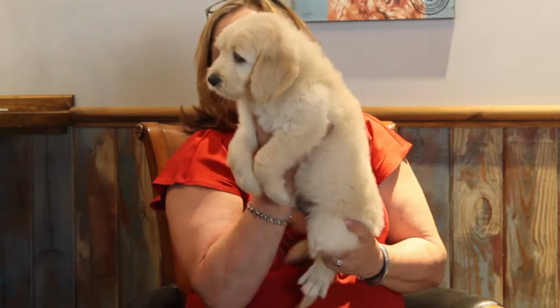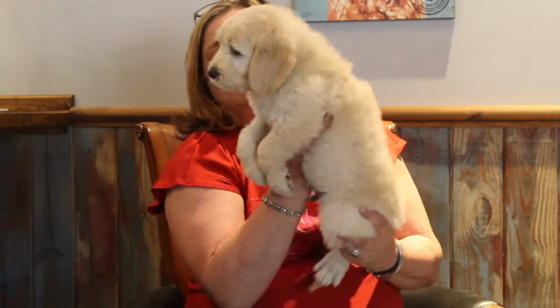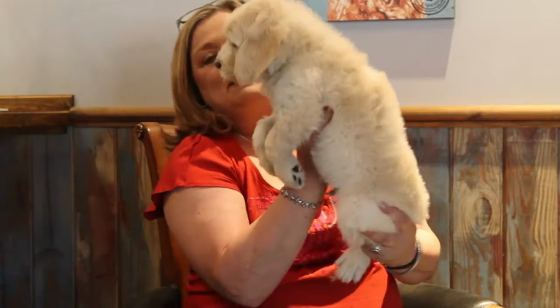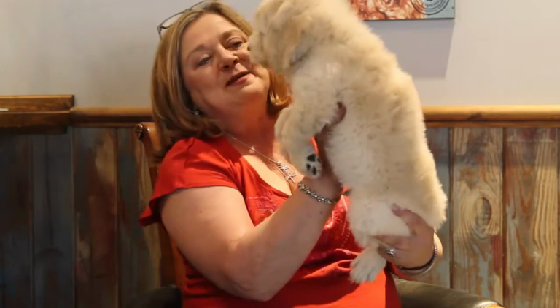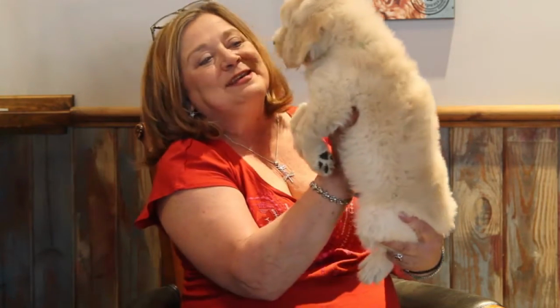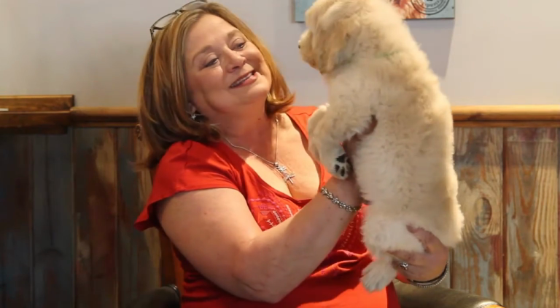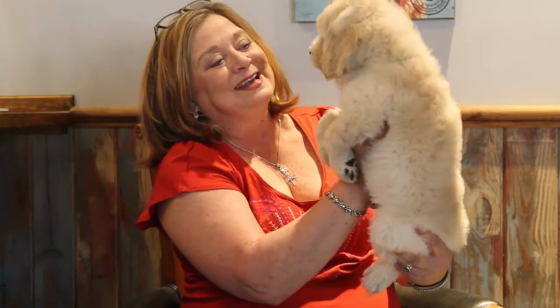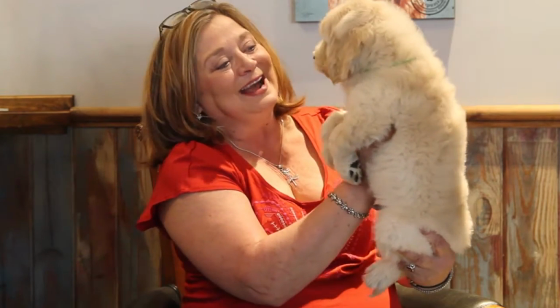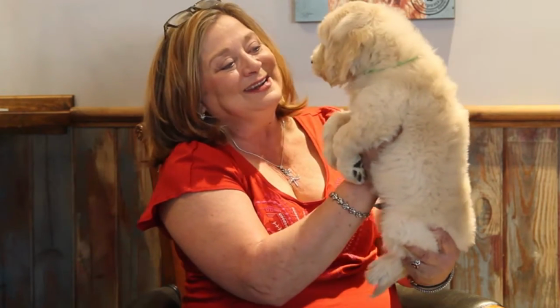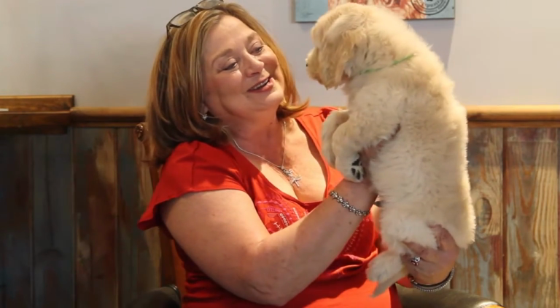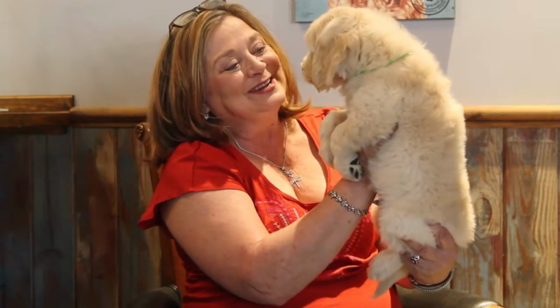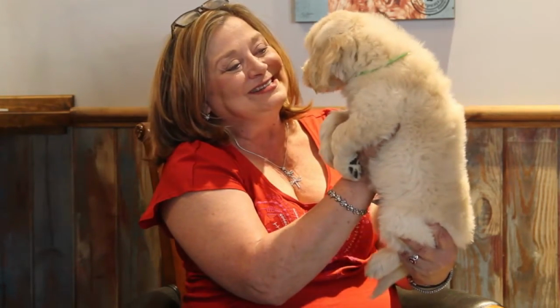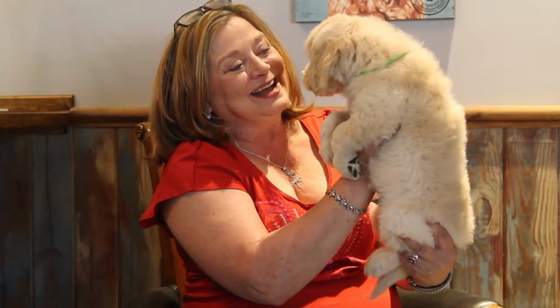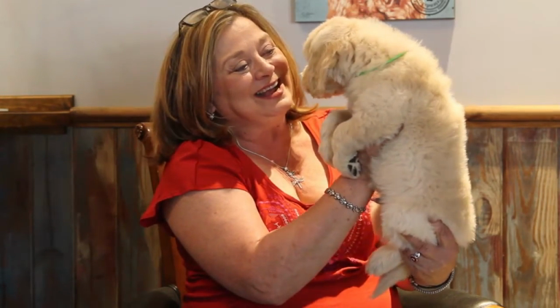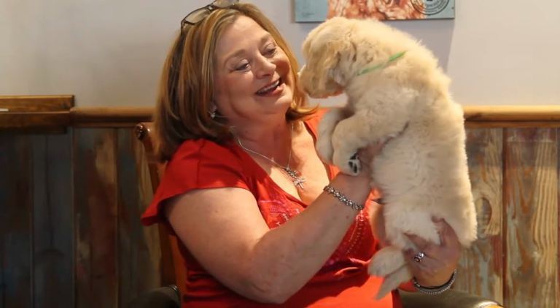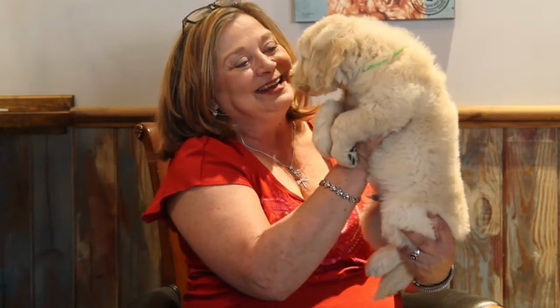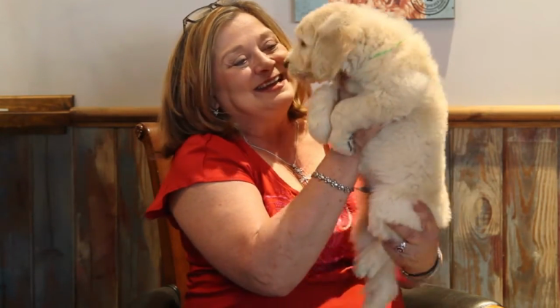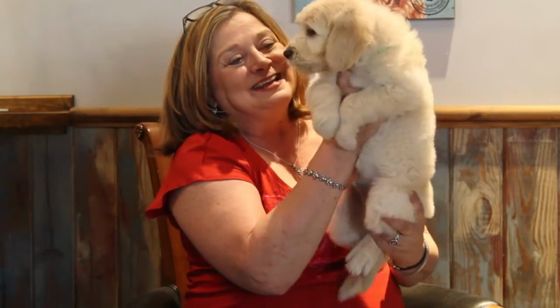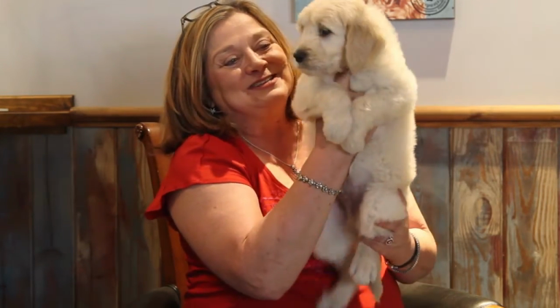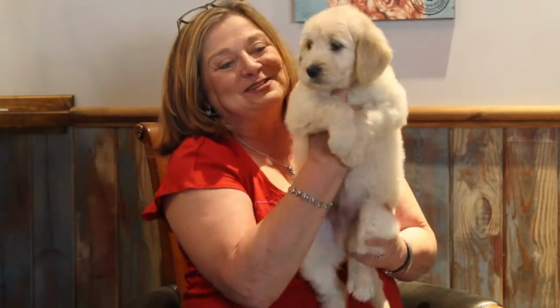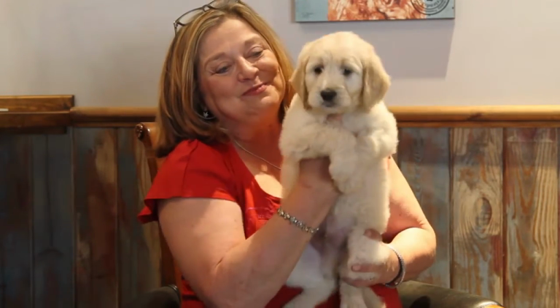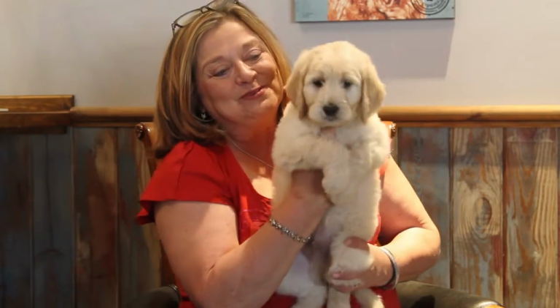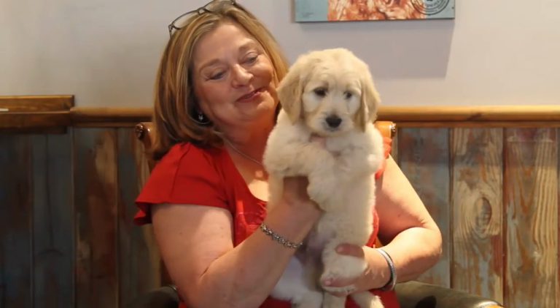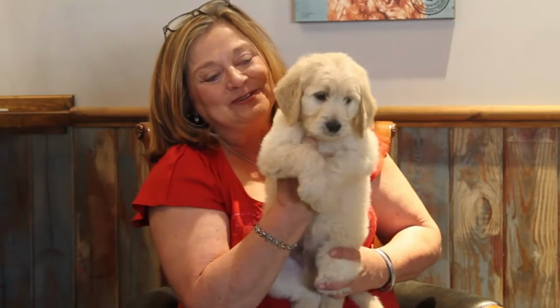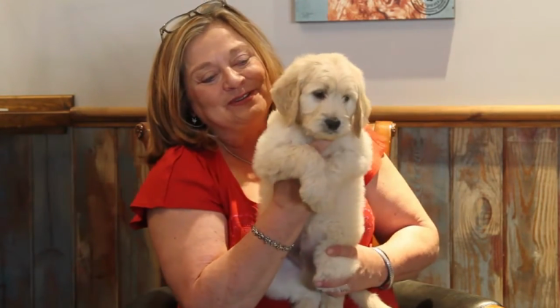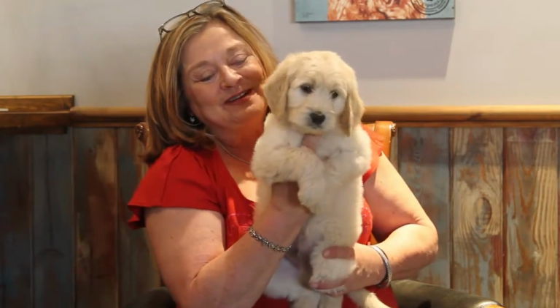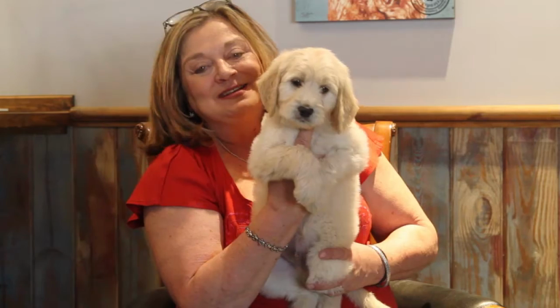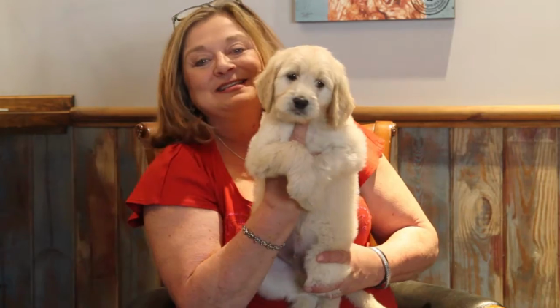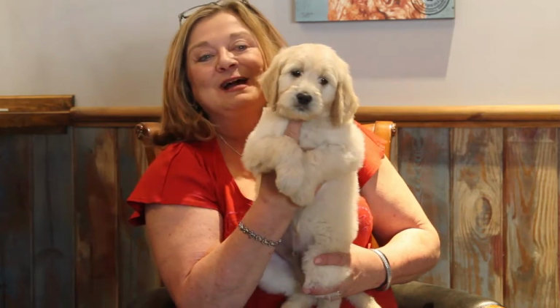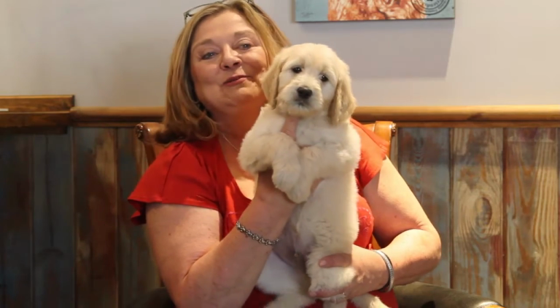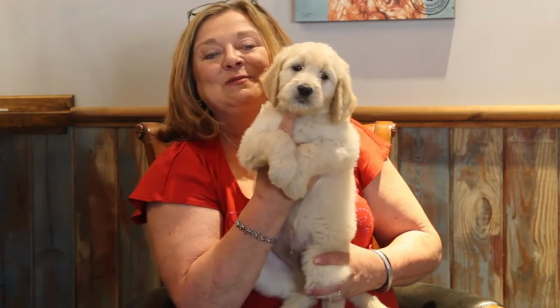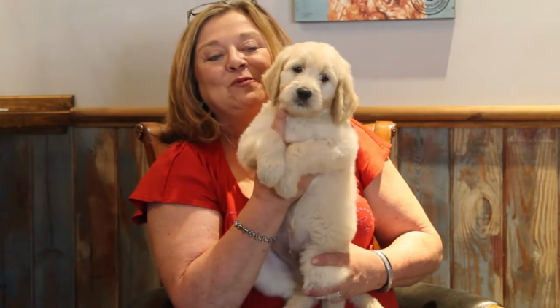Hi, babies. Hi, Nino Nose. He's just beautiful. This is Lime Green Boy.